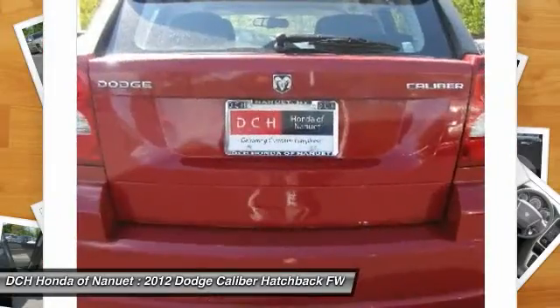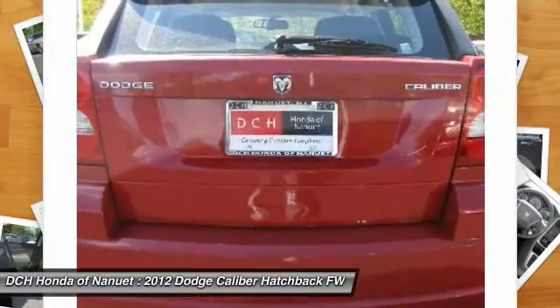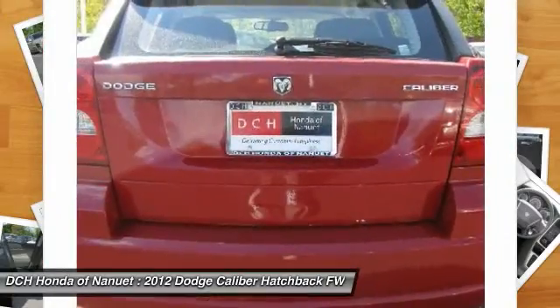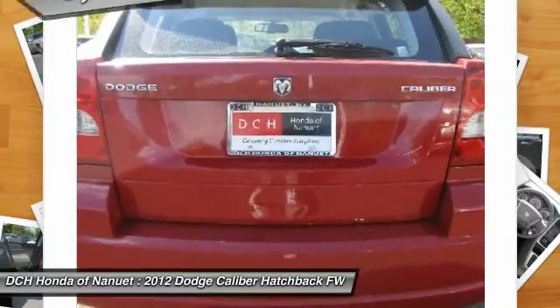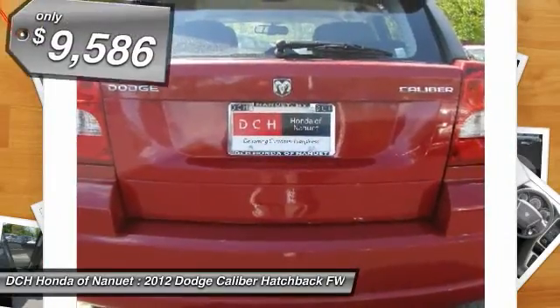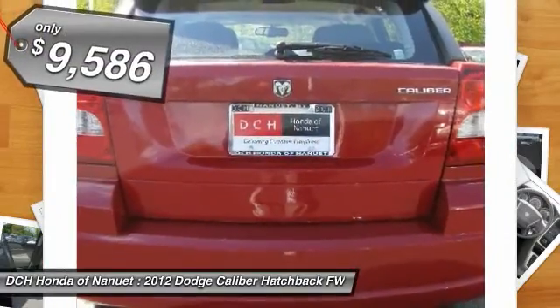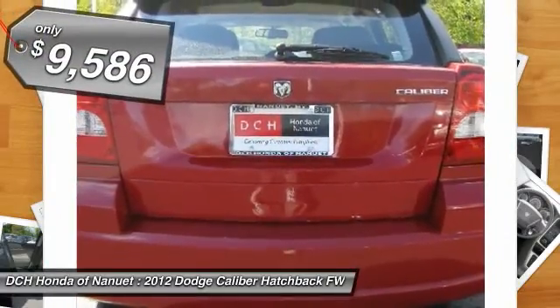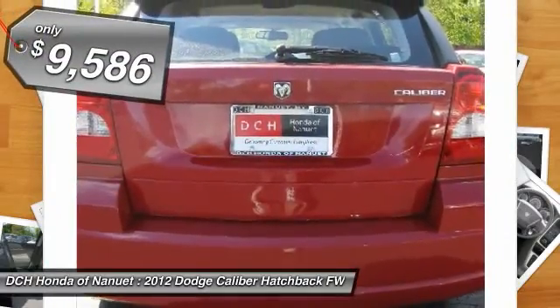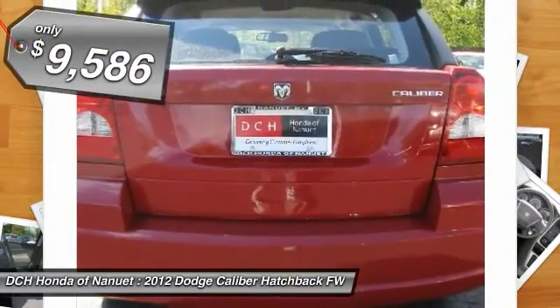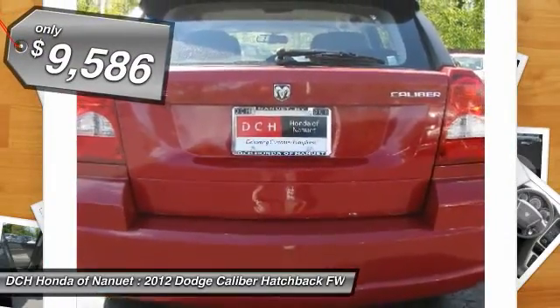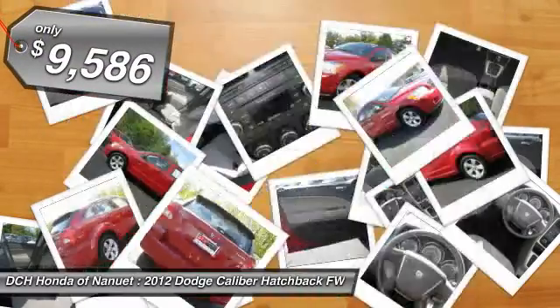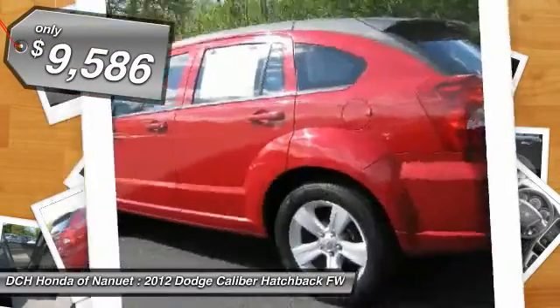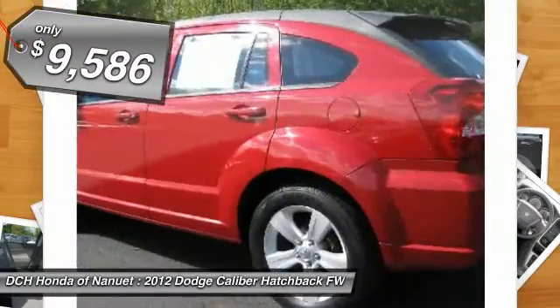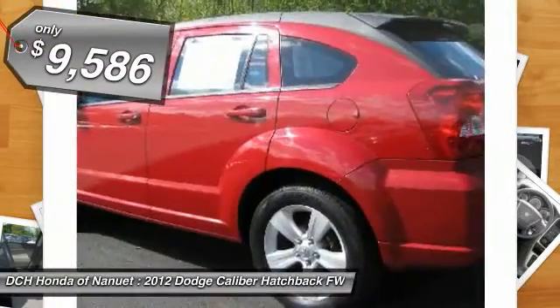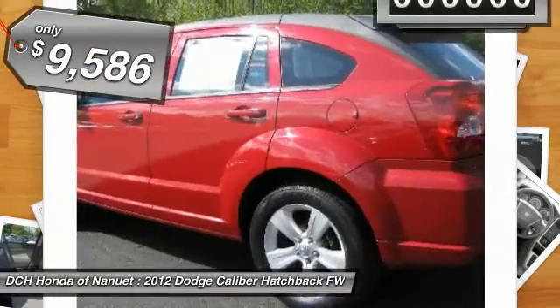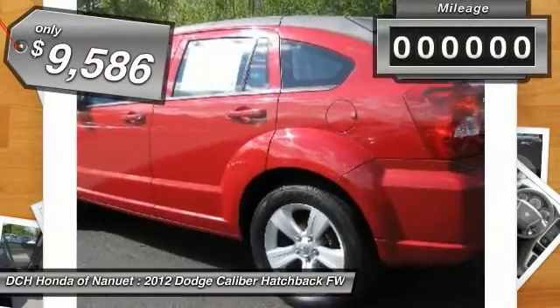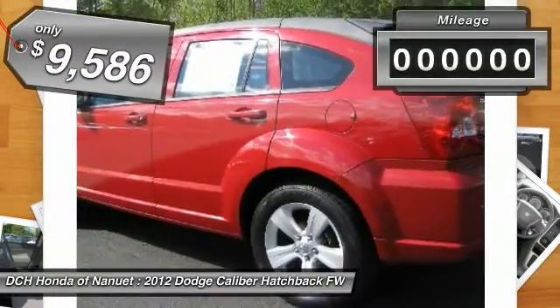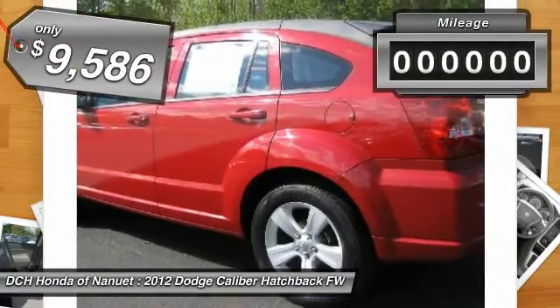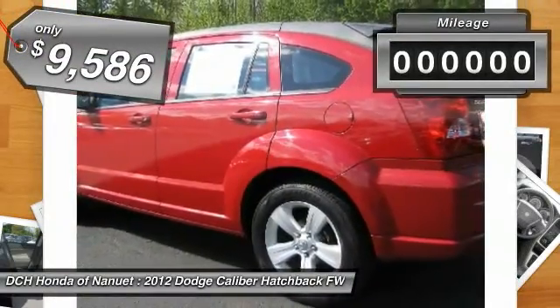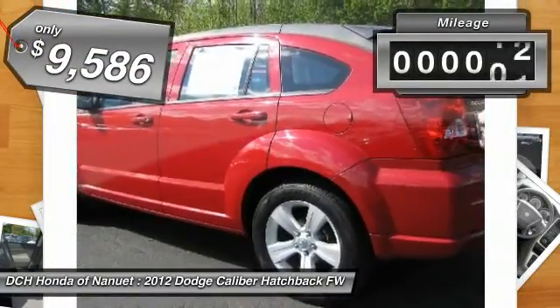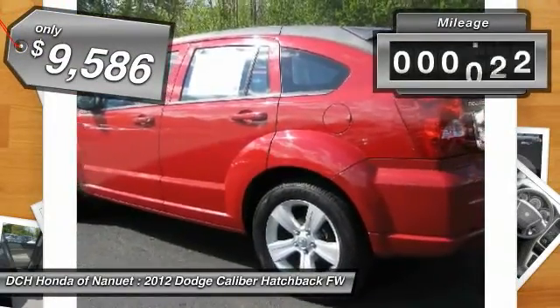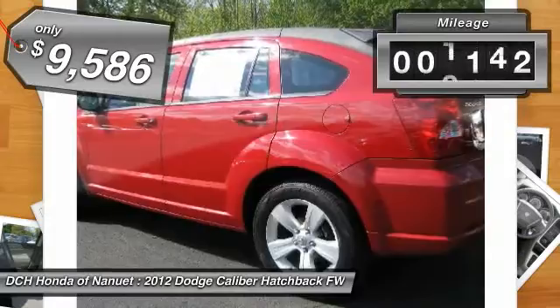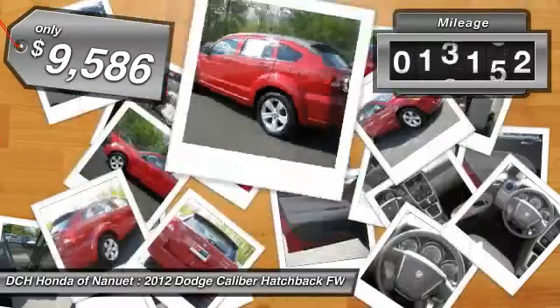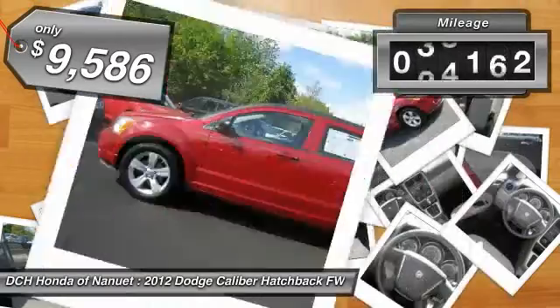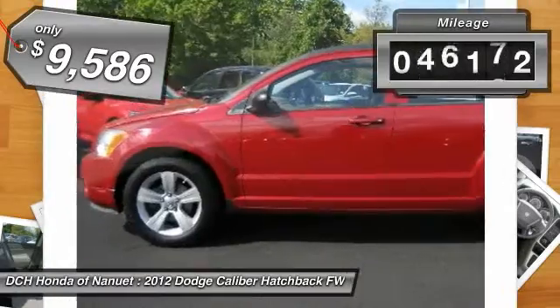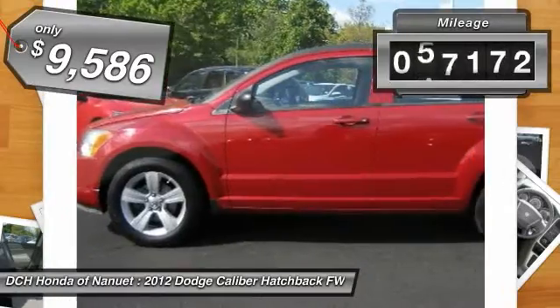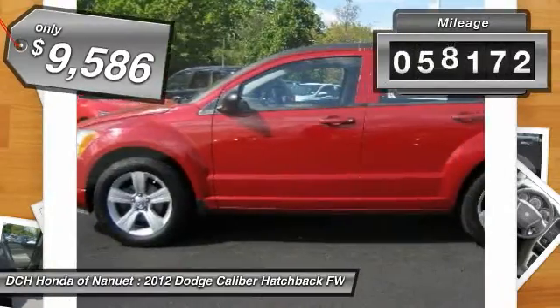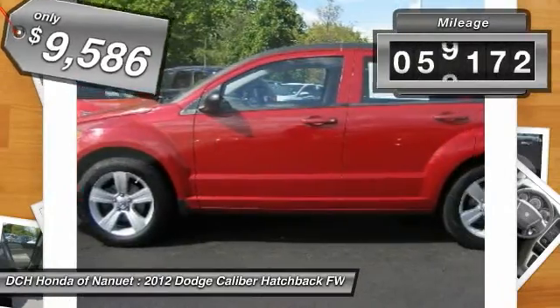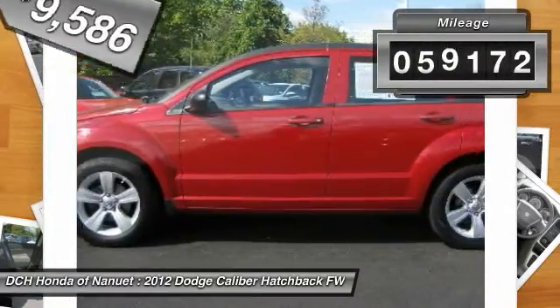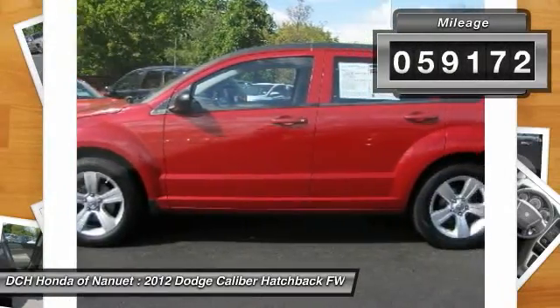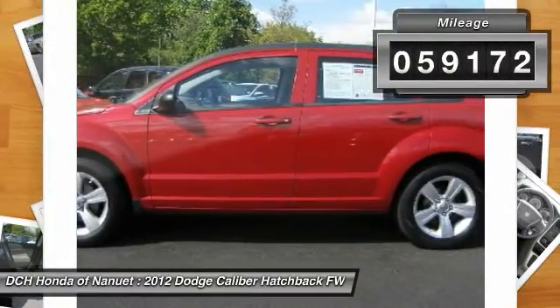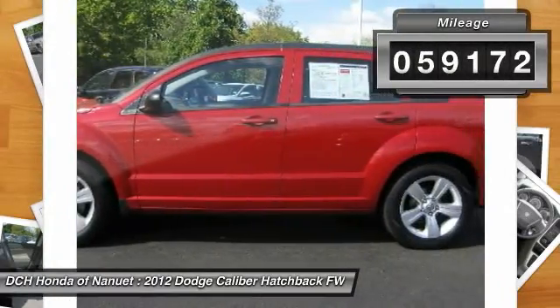A joy to drive and is priced below $10,000. This vehicle has less than 60,000 miles.